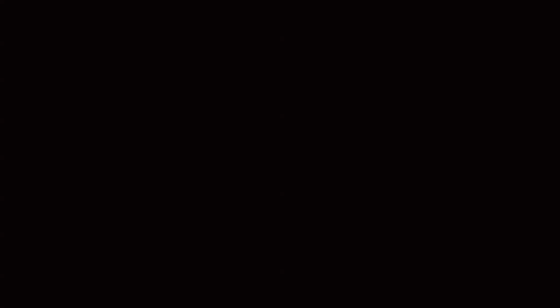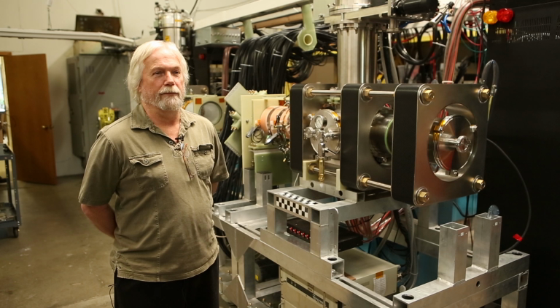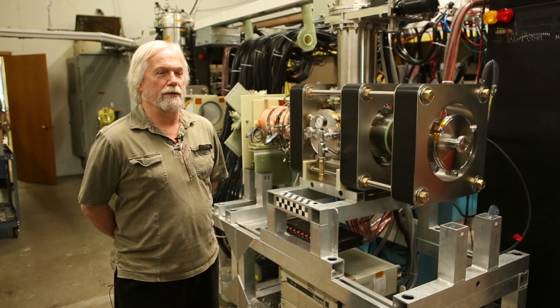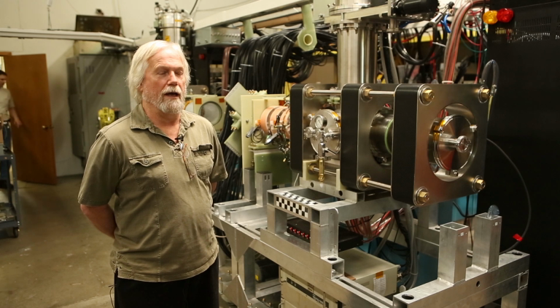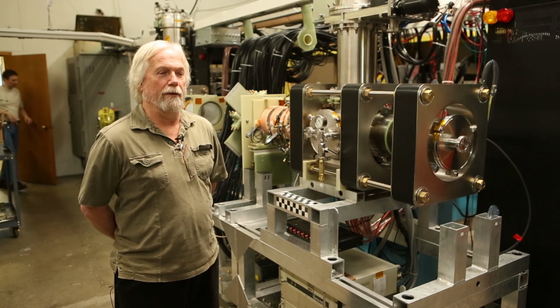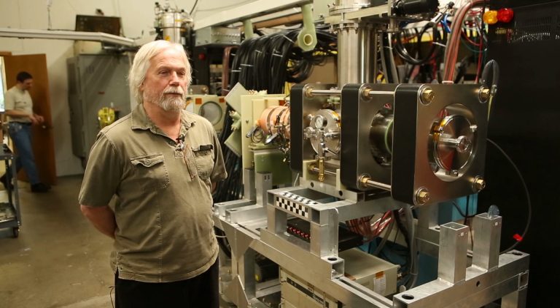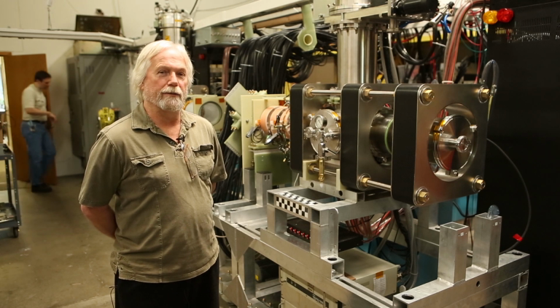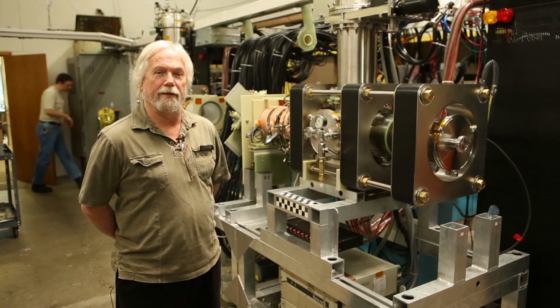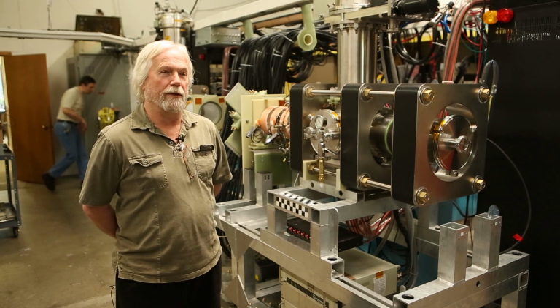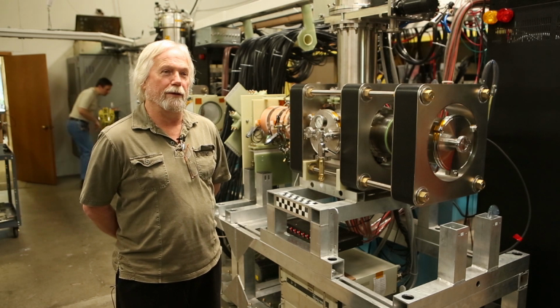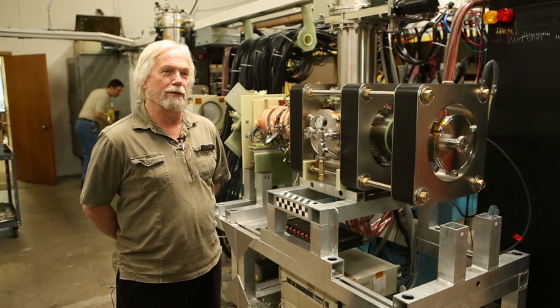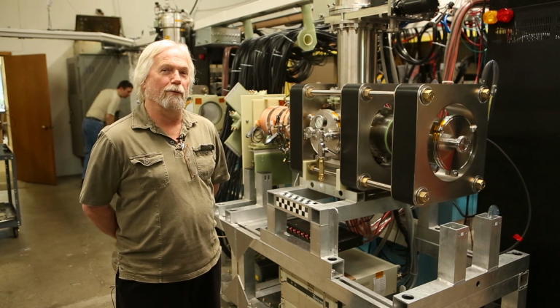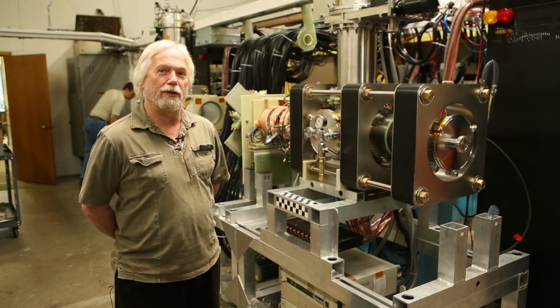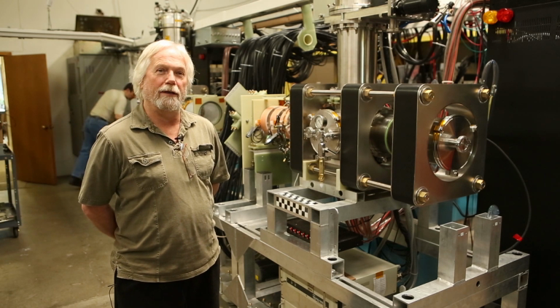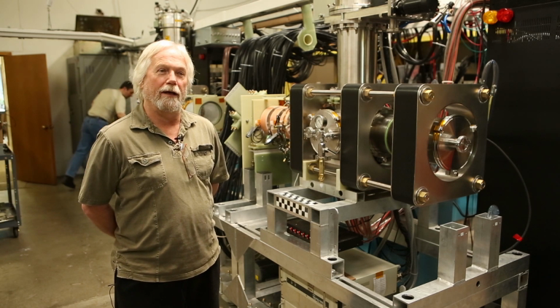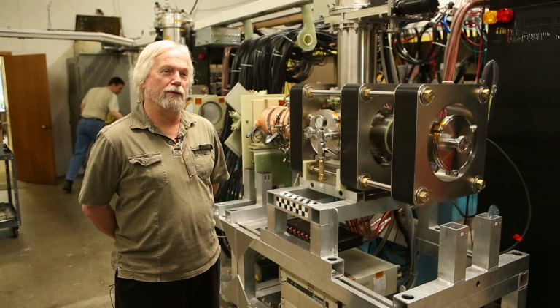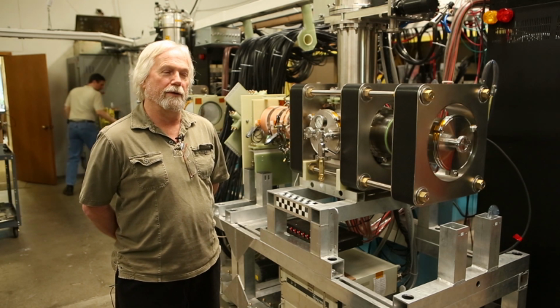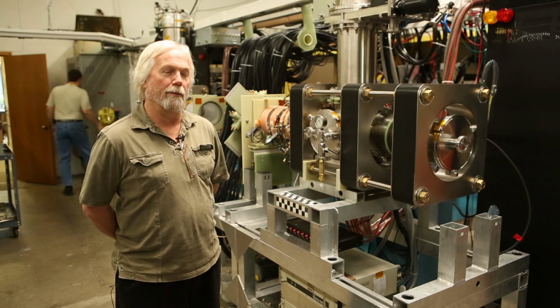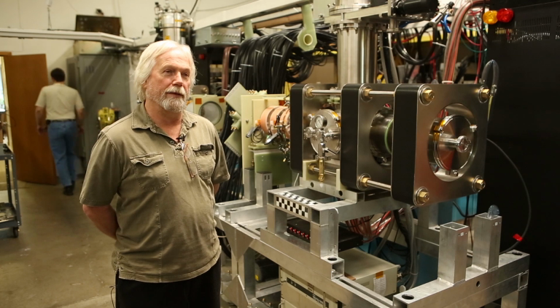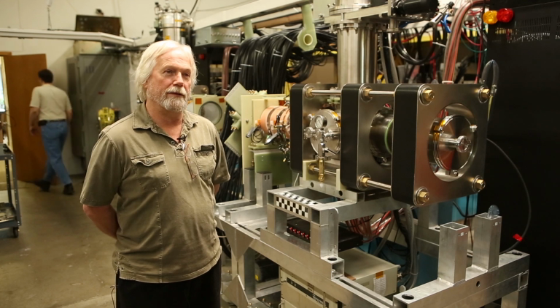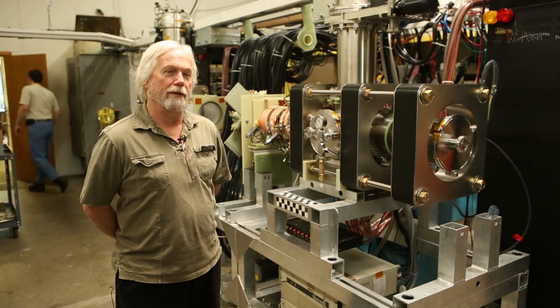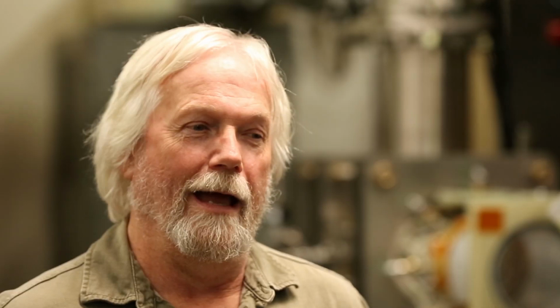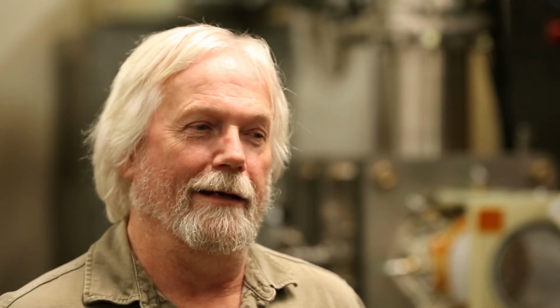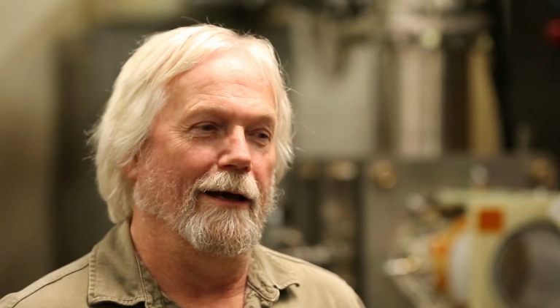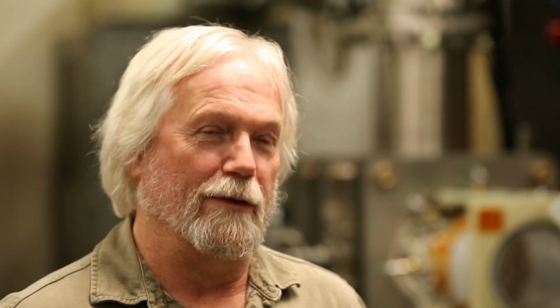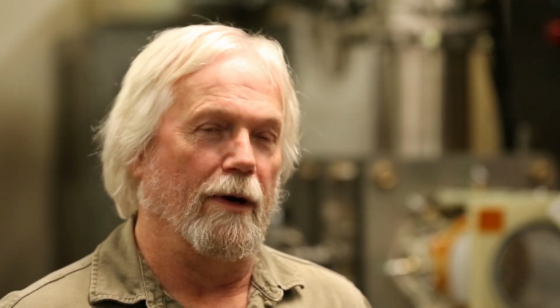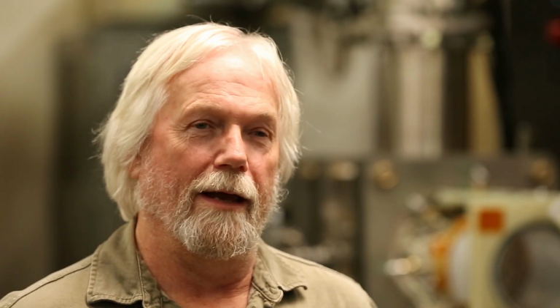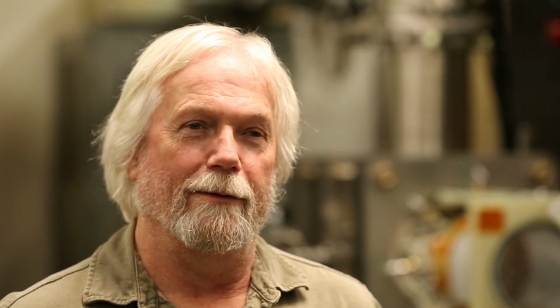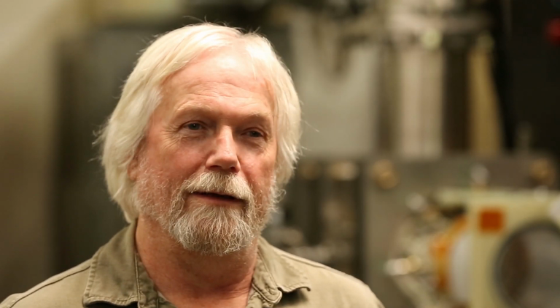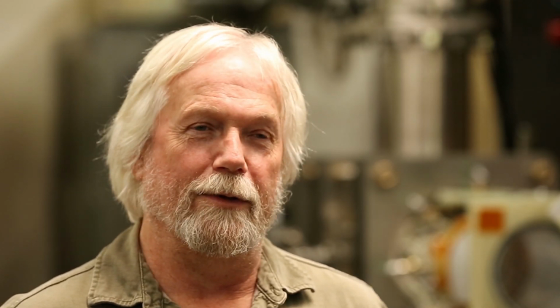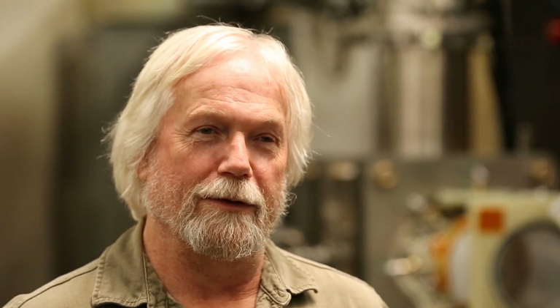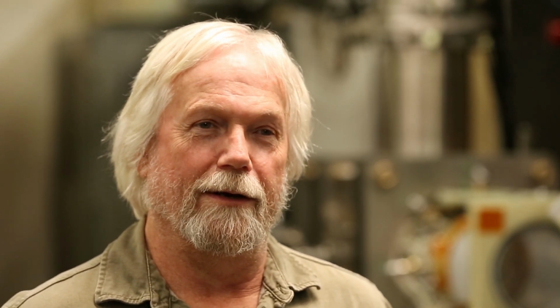I'm John Slough. I'm a research professor at the University of Washington. I also own a small business and that's where we're at now in the laboratories here.